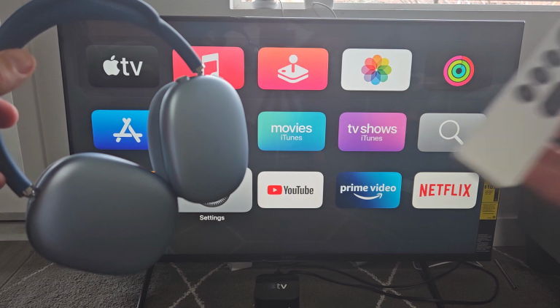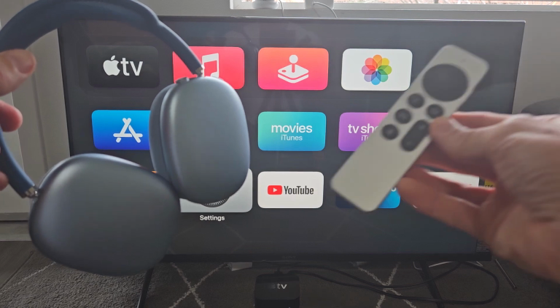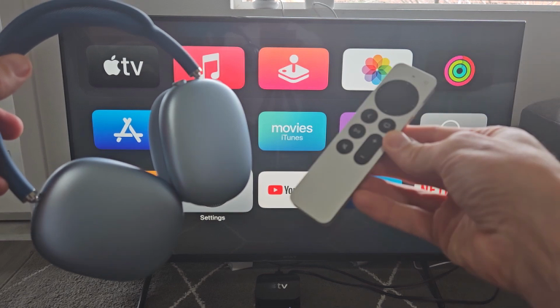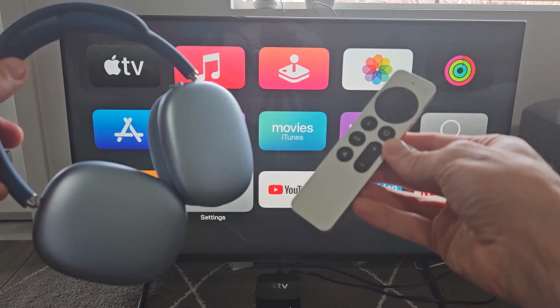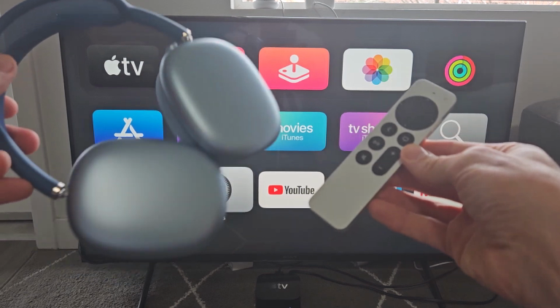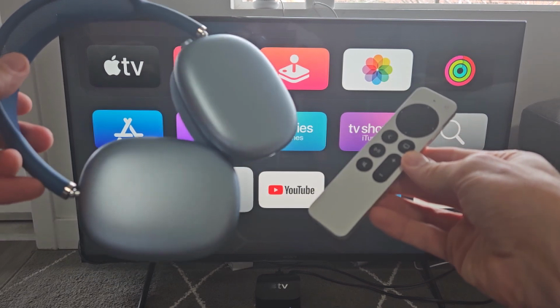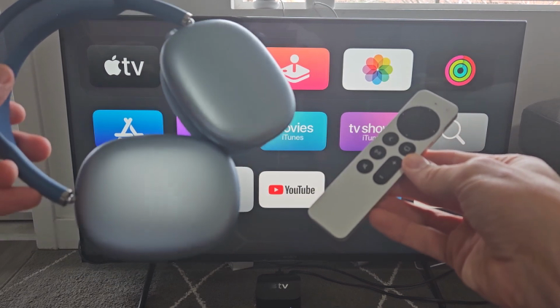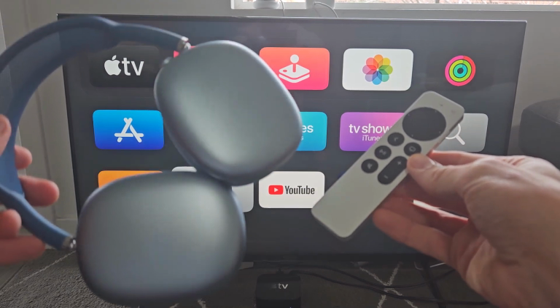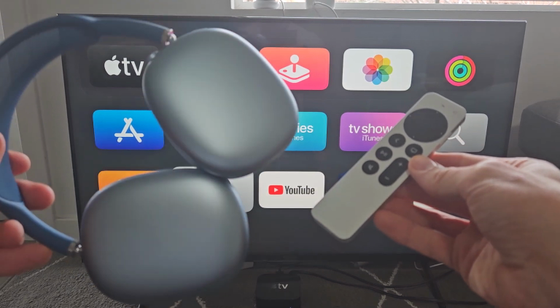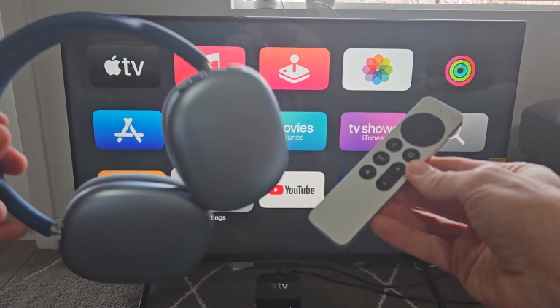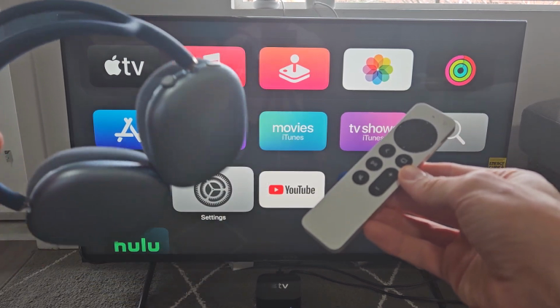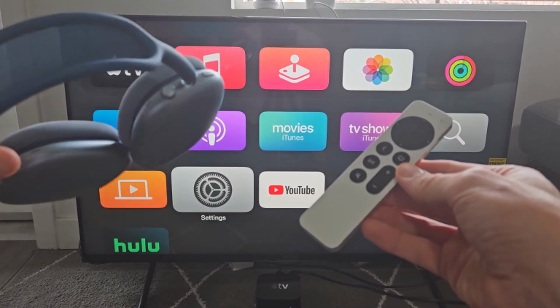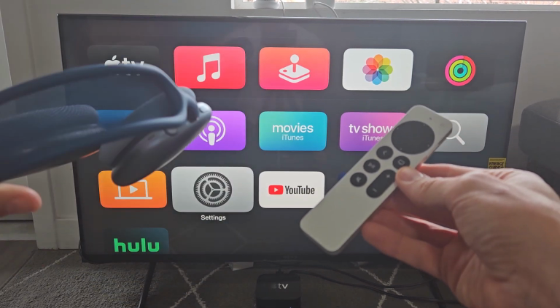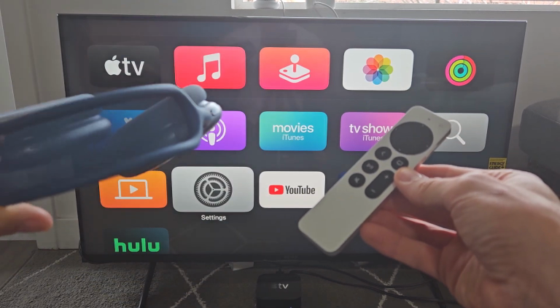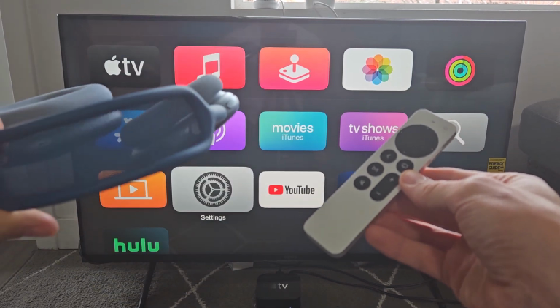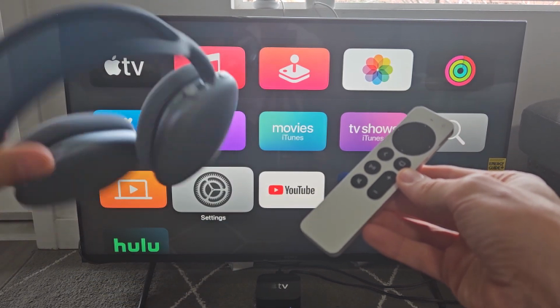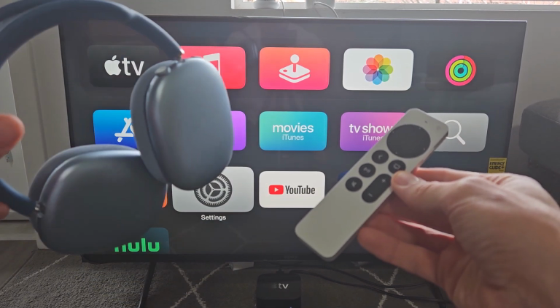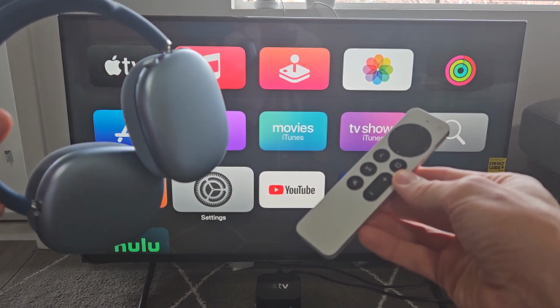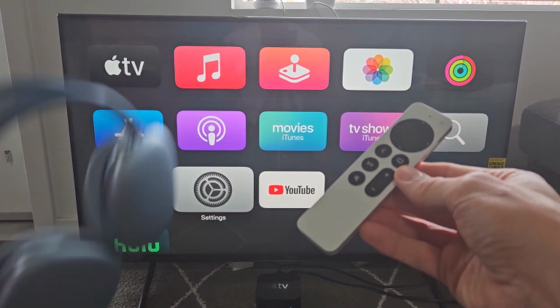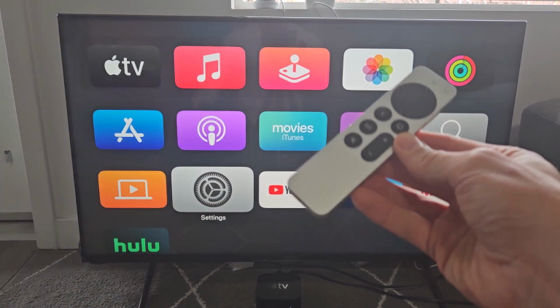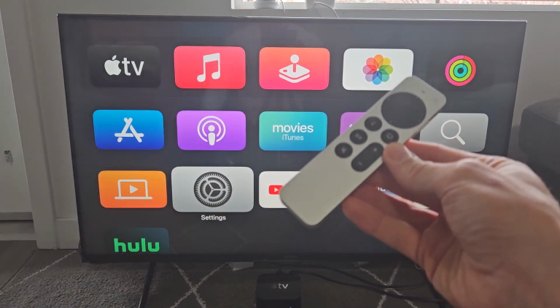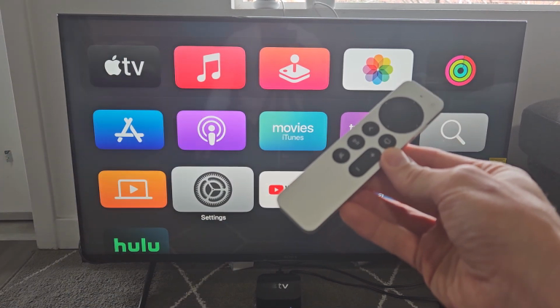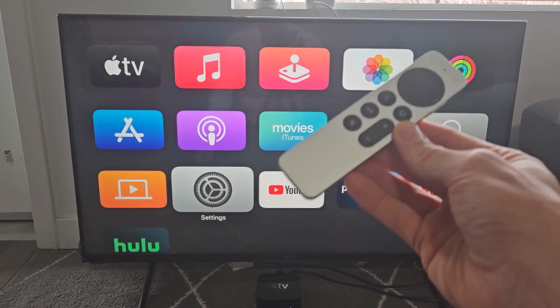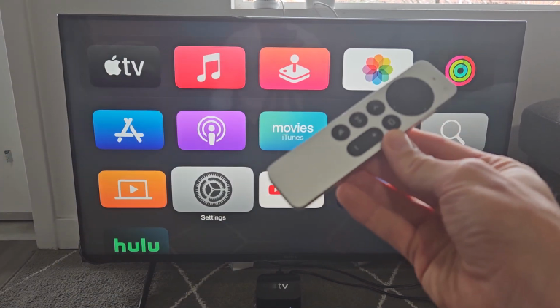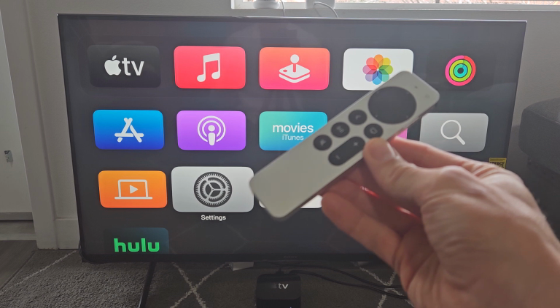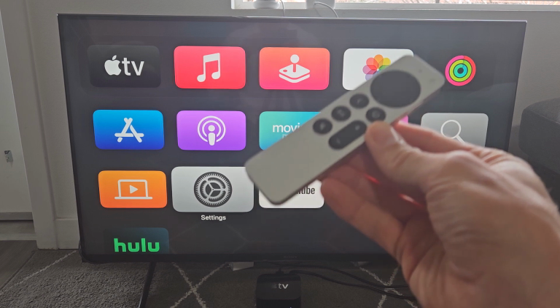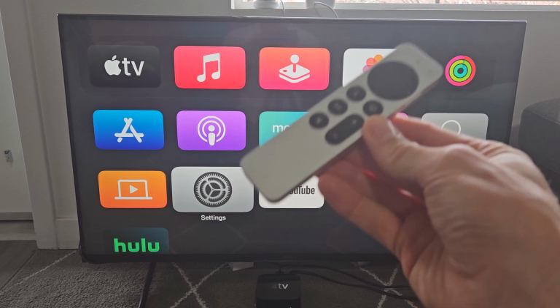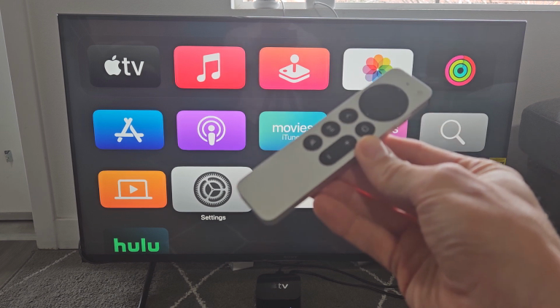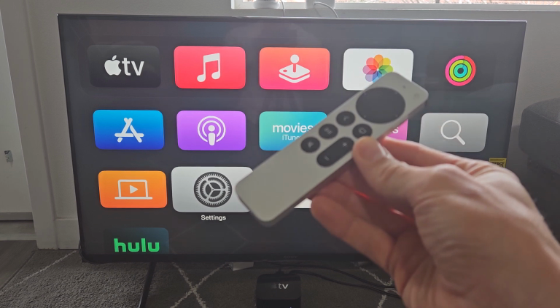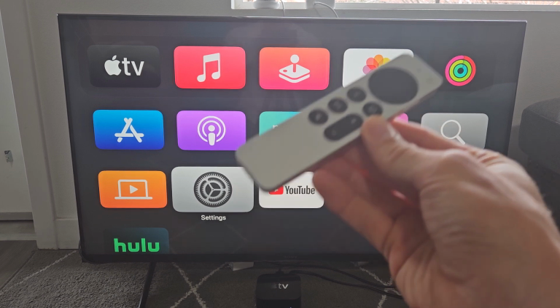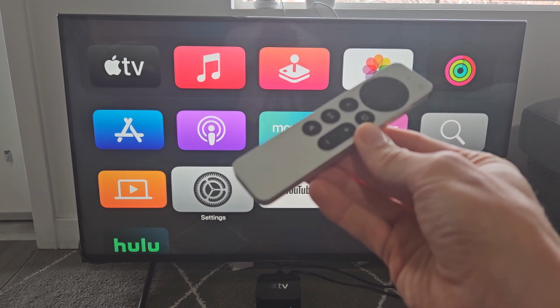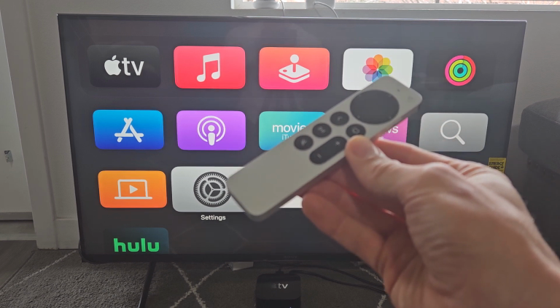I'm going to show you how to pair a pair of Apple AirPods directly to your Apple TV 4K via Bluetooth.